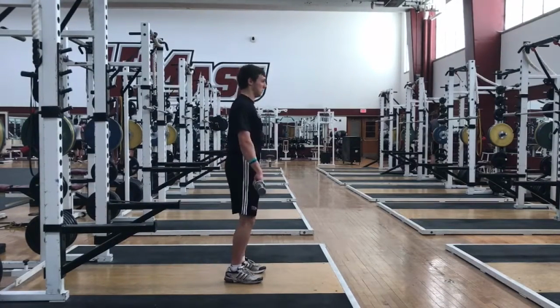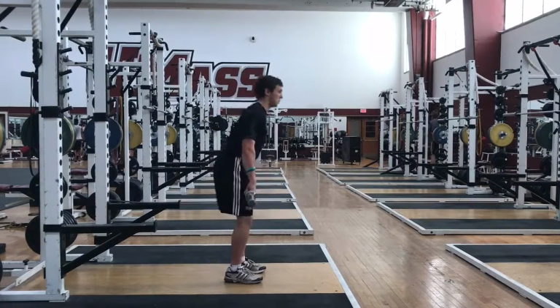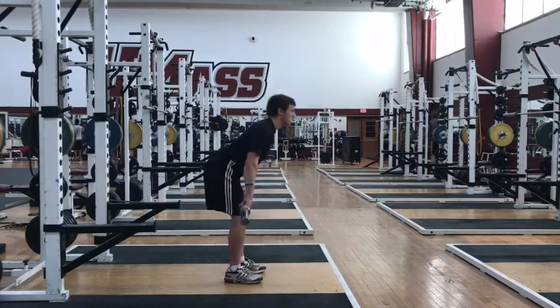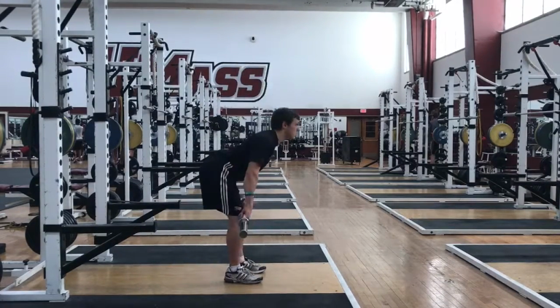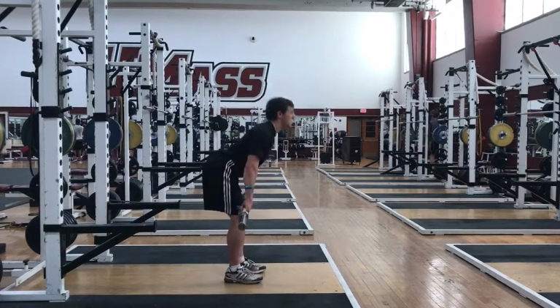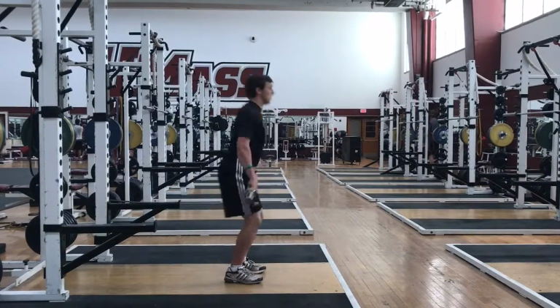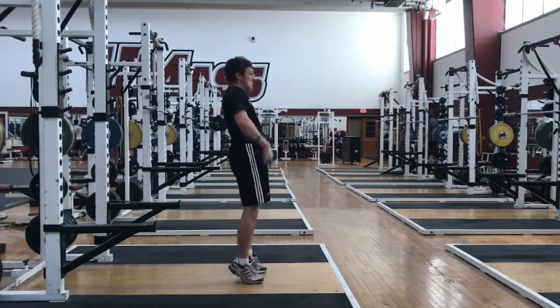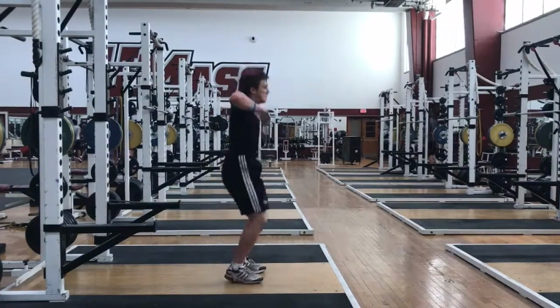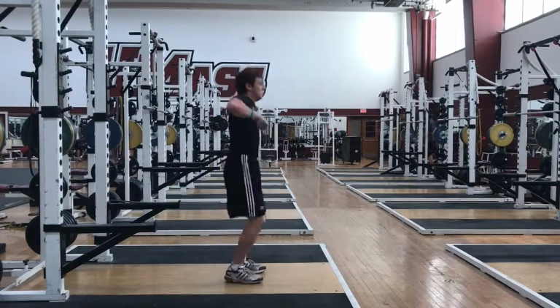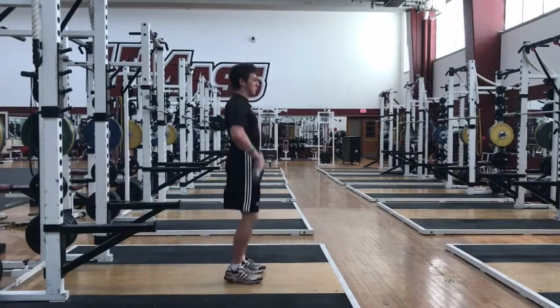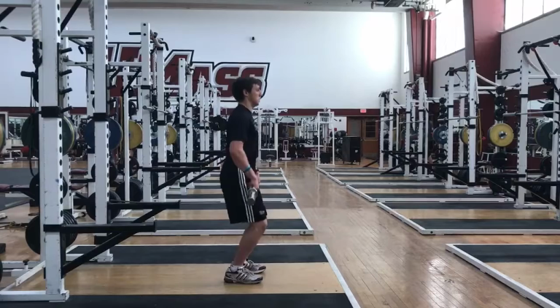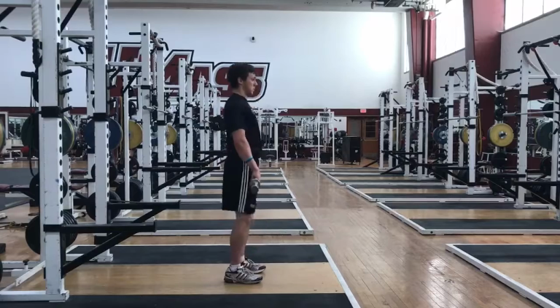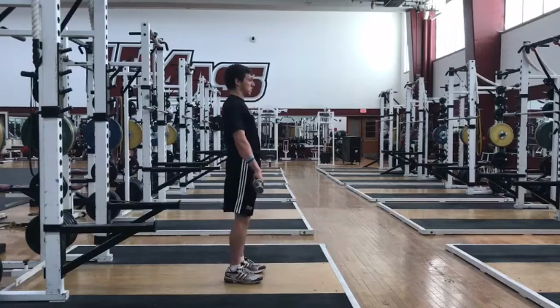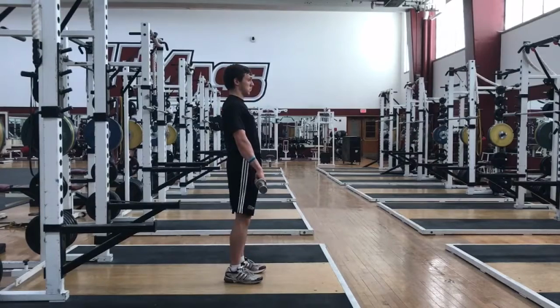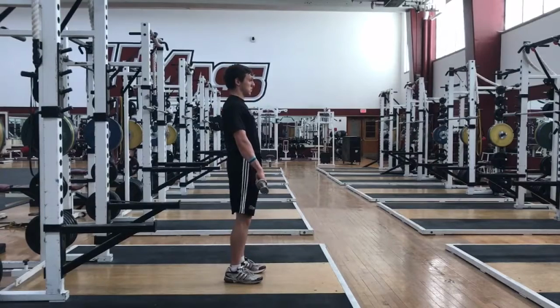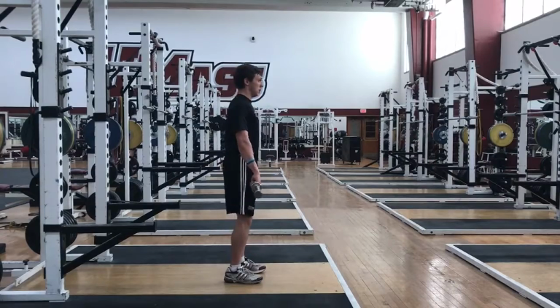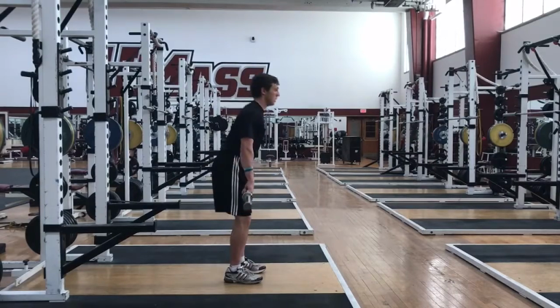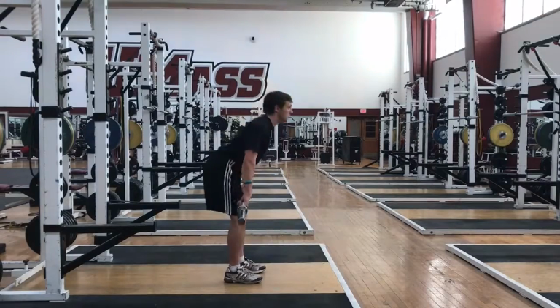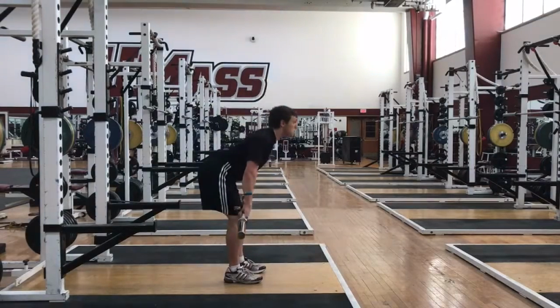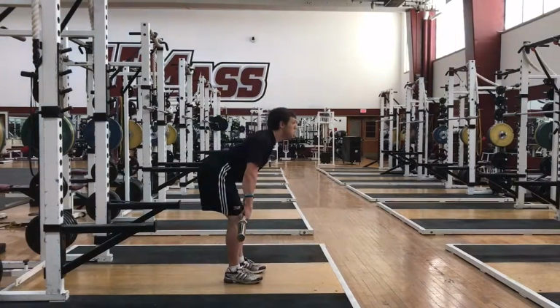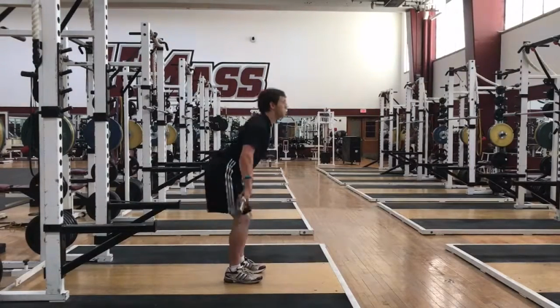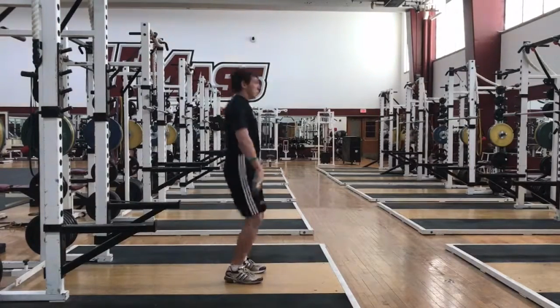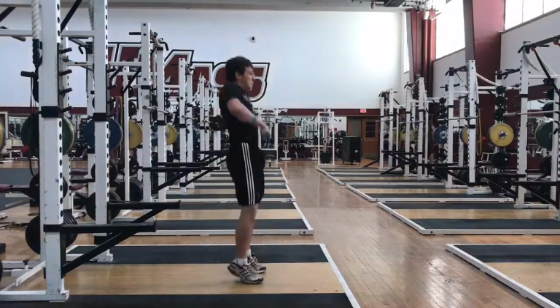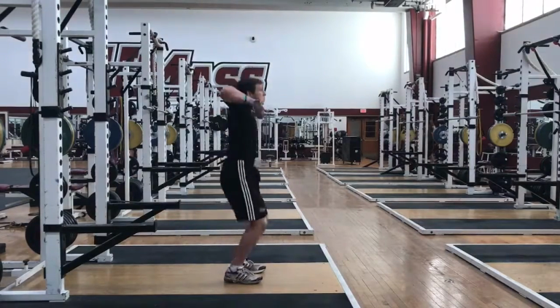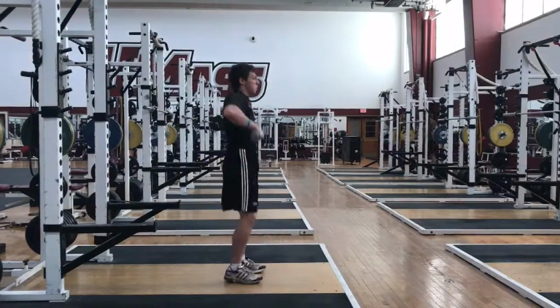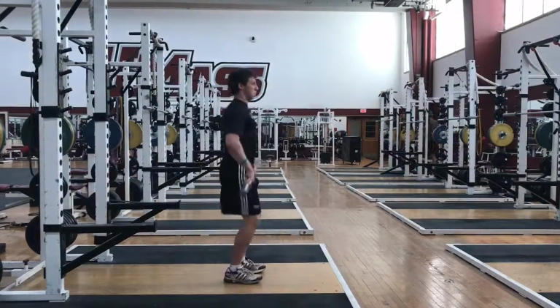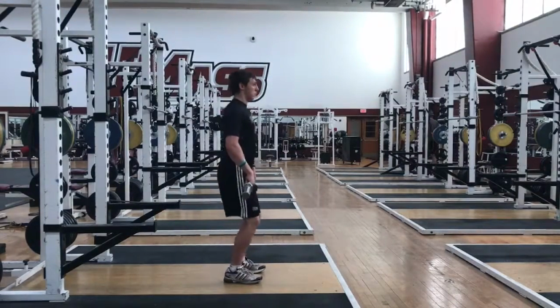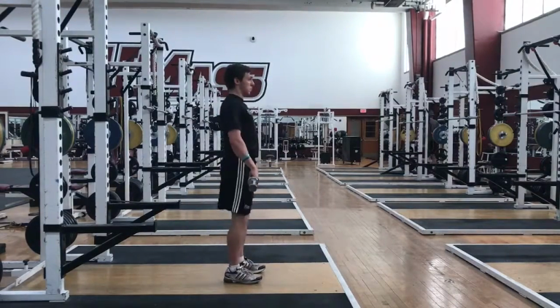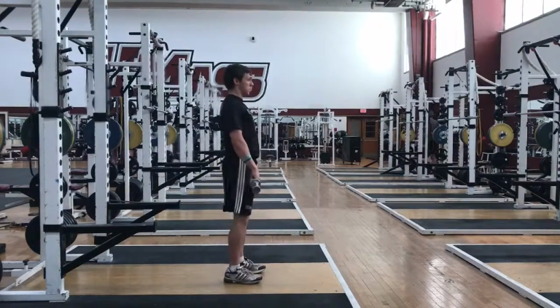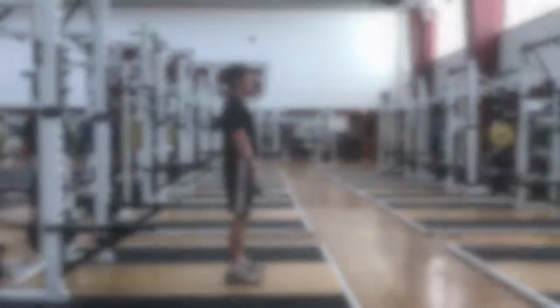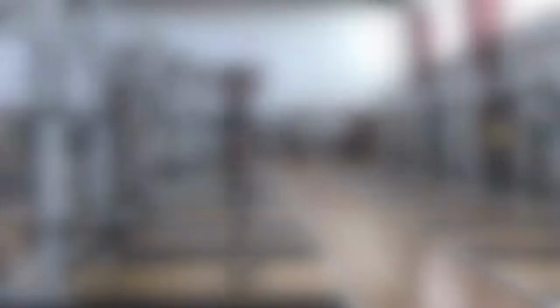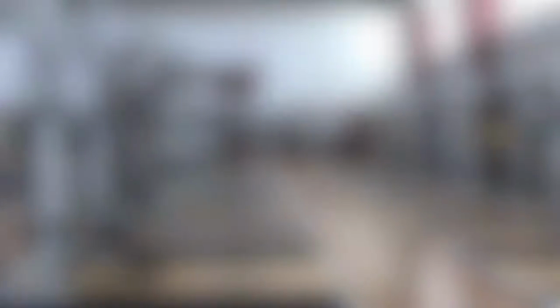It is important to keep the bar as close to you as possible. Do not let the bar drift away from the body.